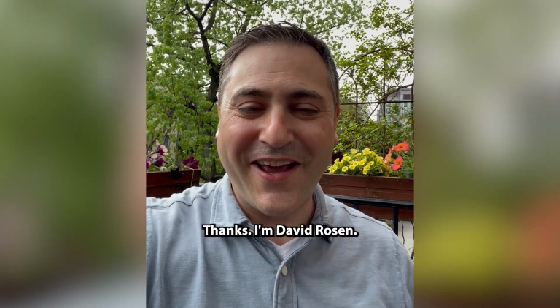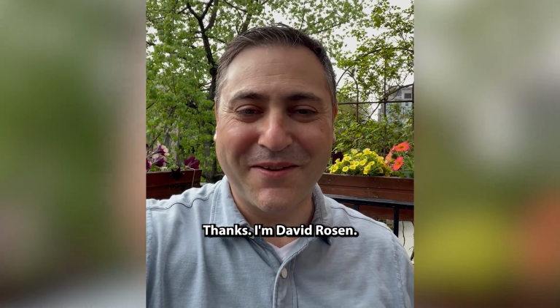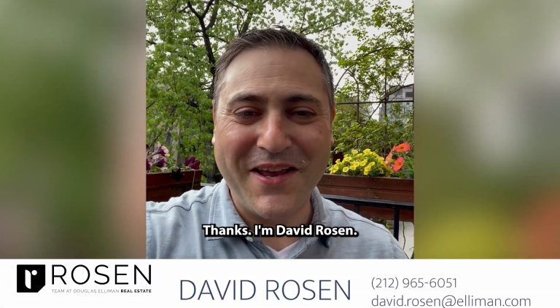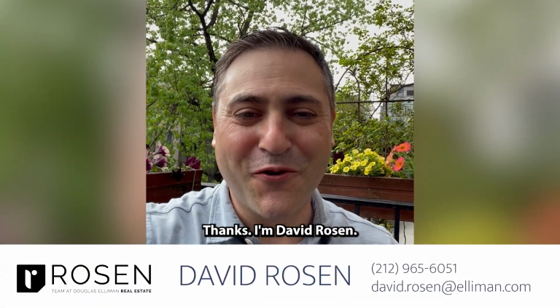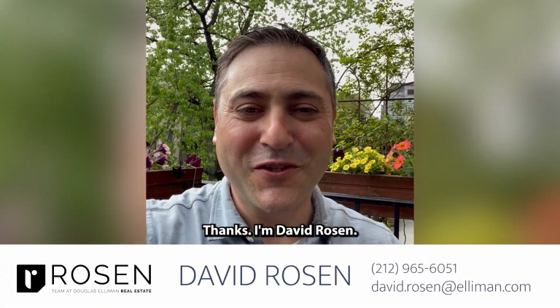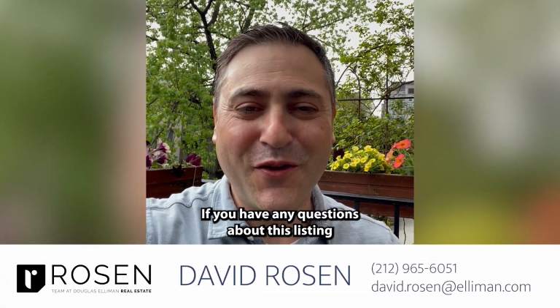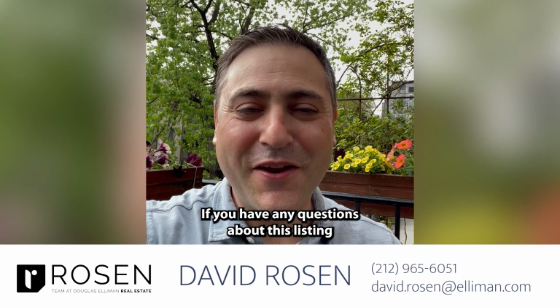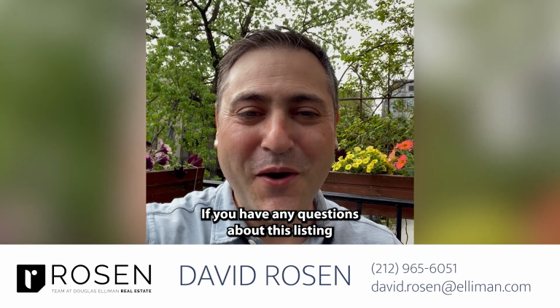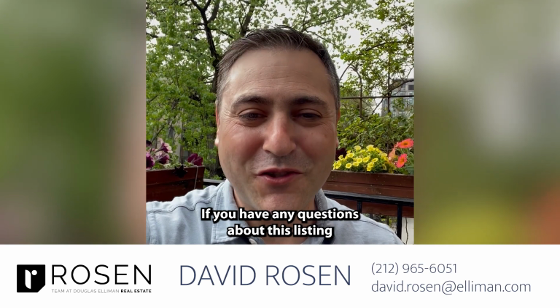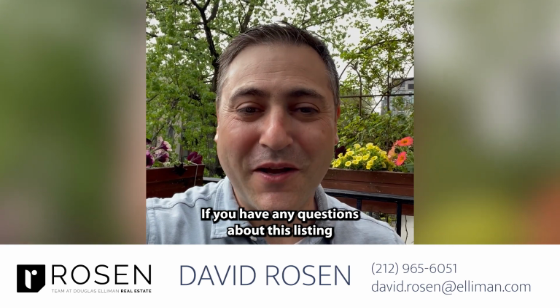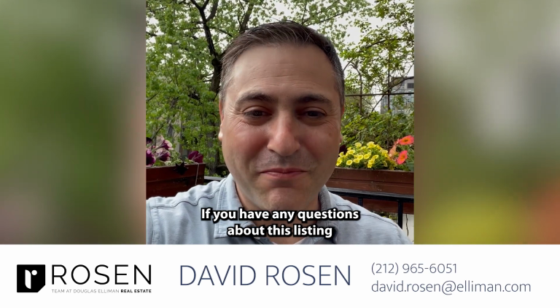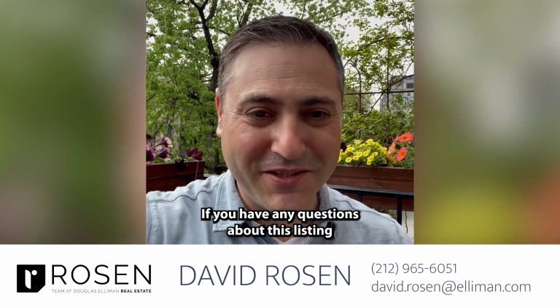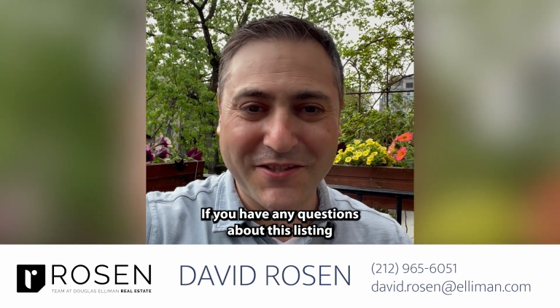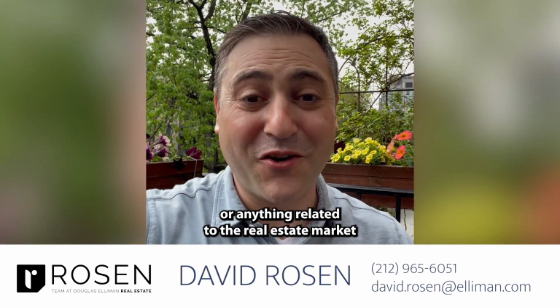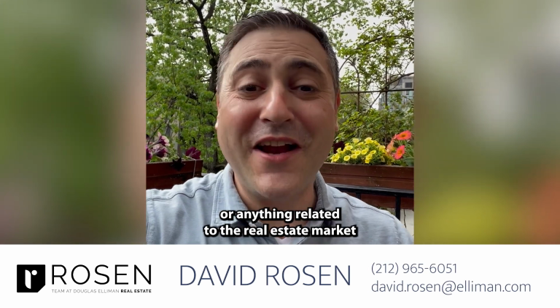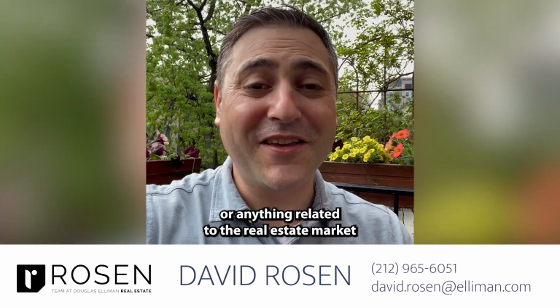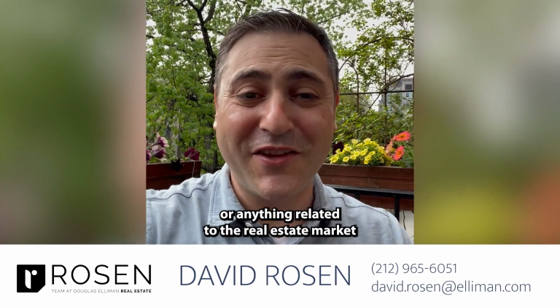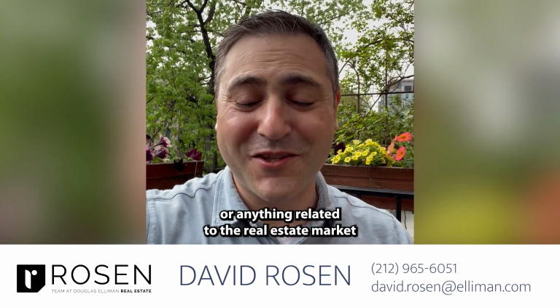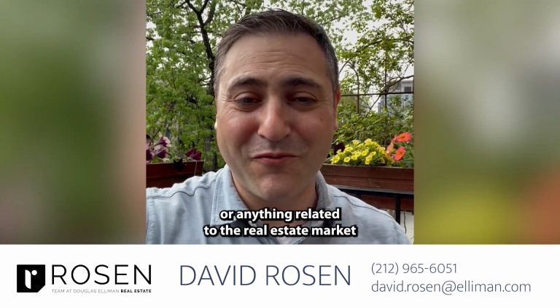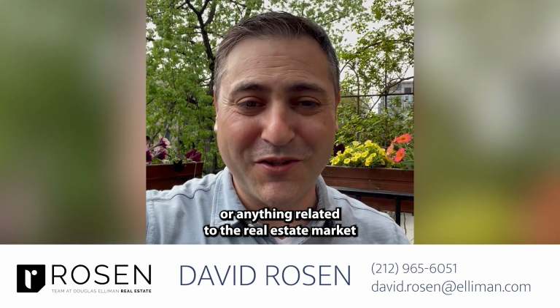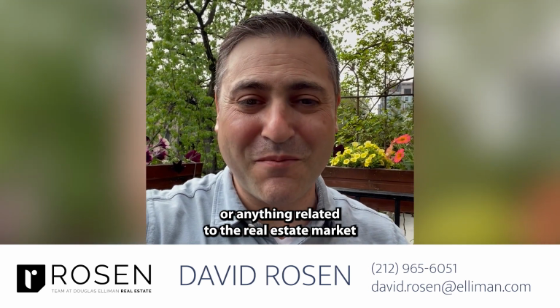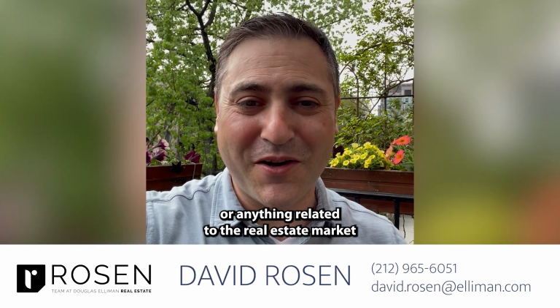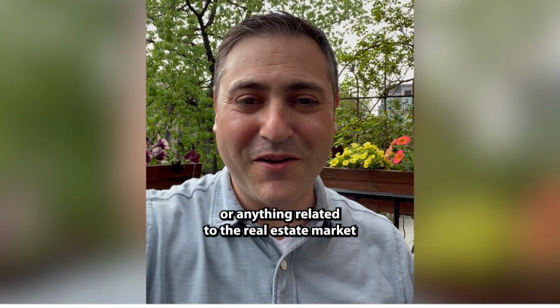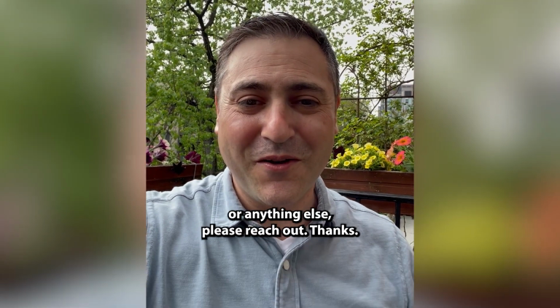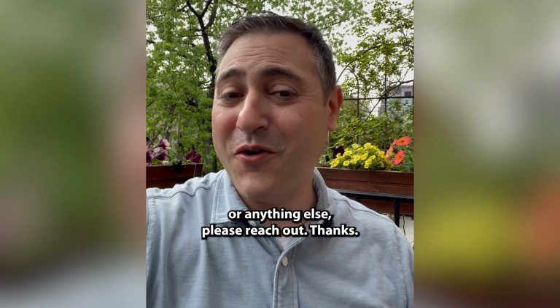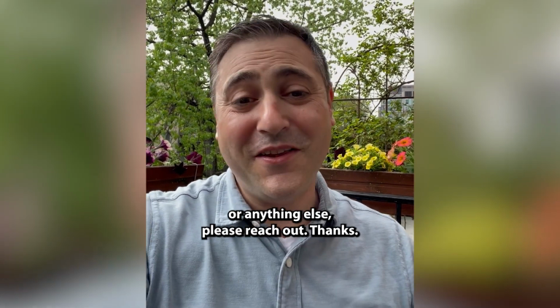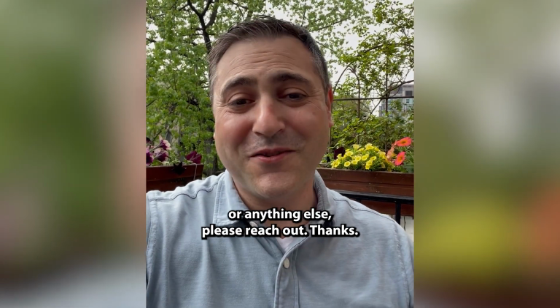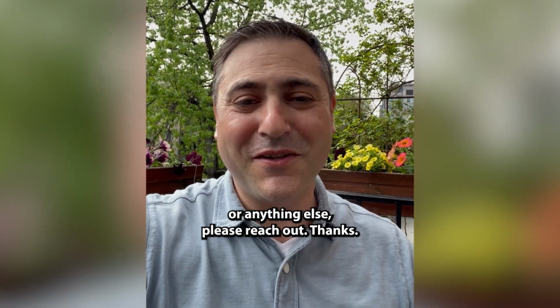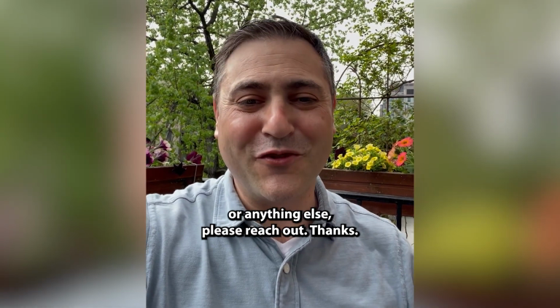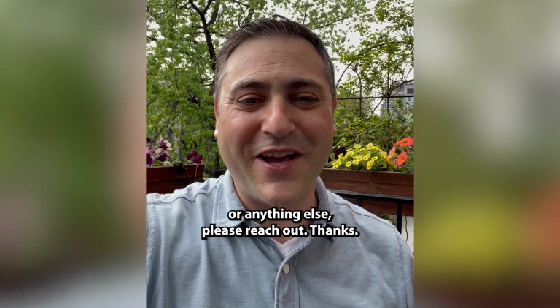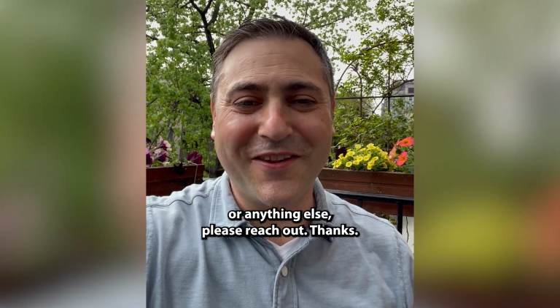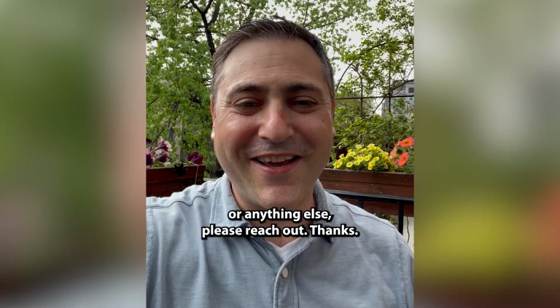Thanks. I'm David Rosen. If you have any questions about this listing or anything related to the real estate market, or anything else, please reach out. Thanks.